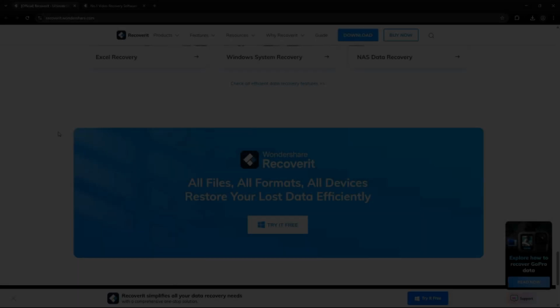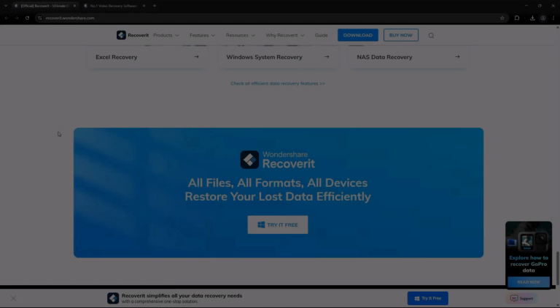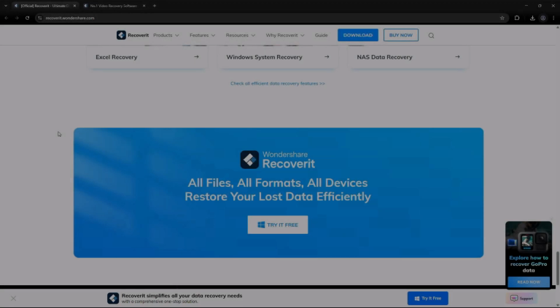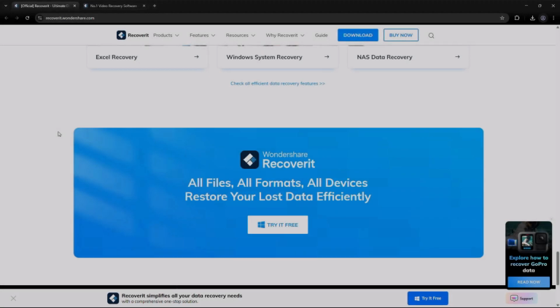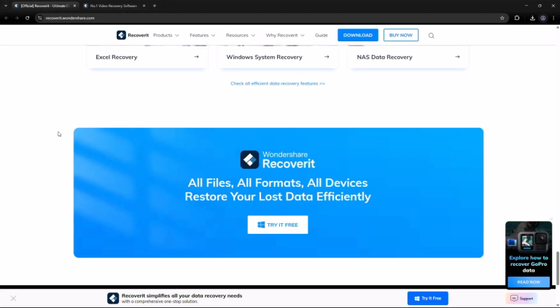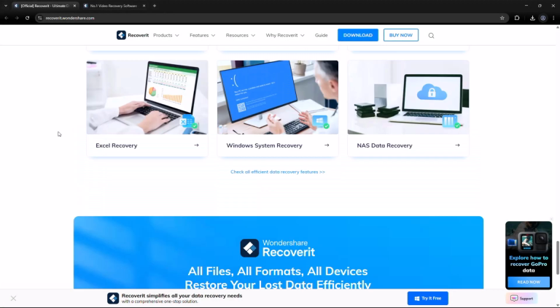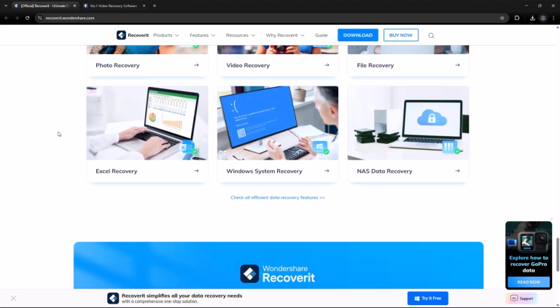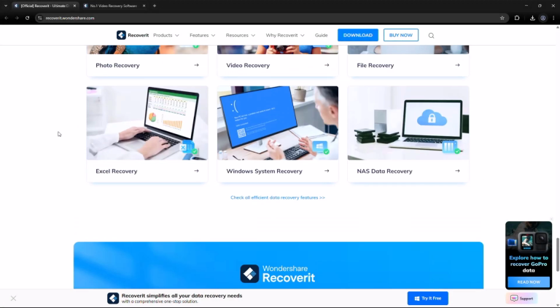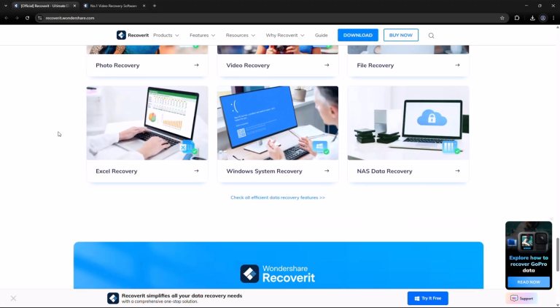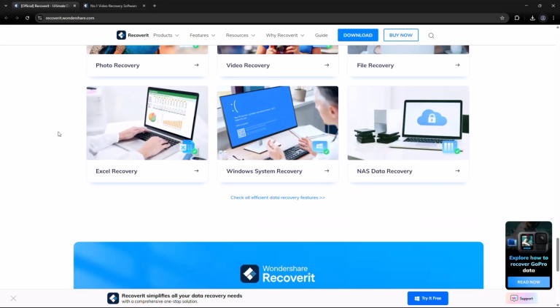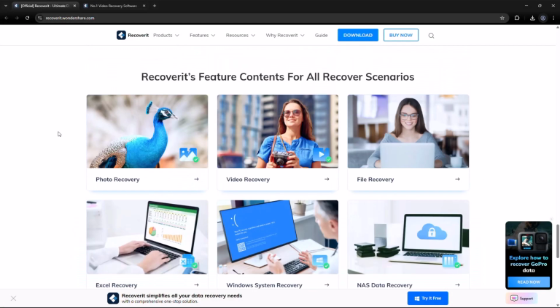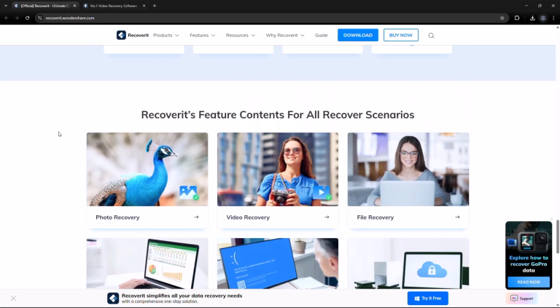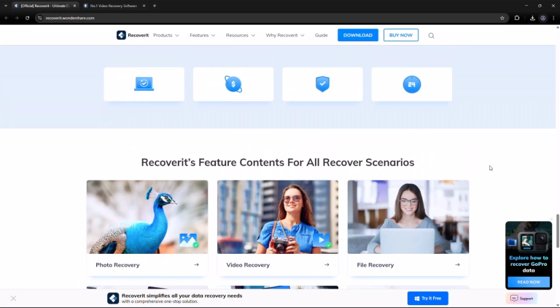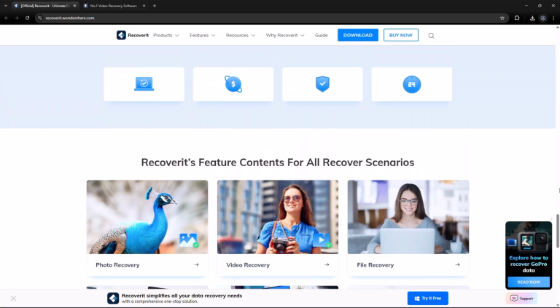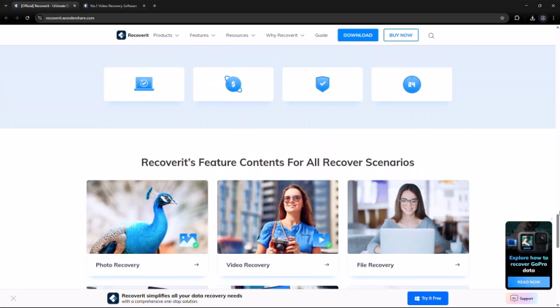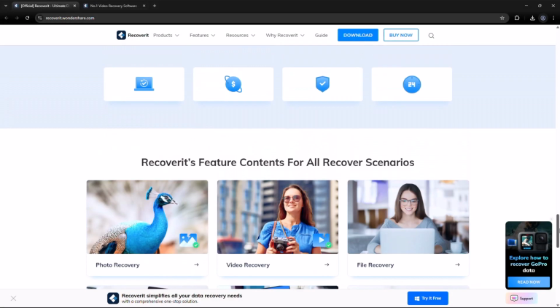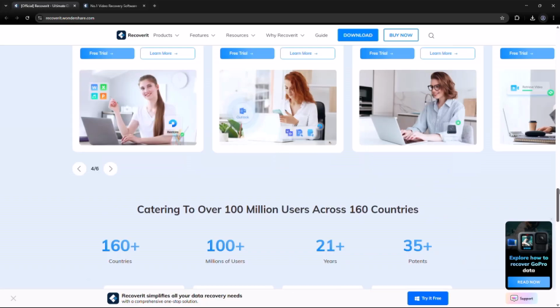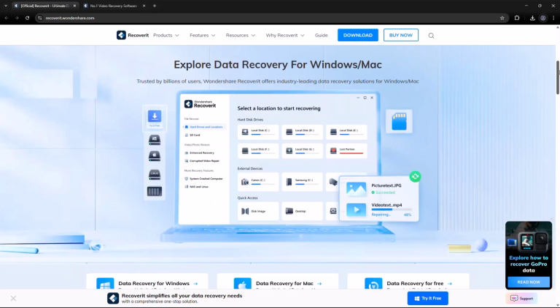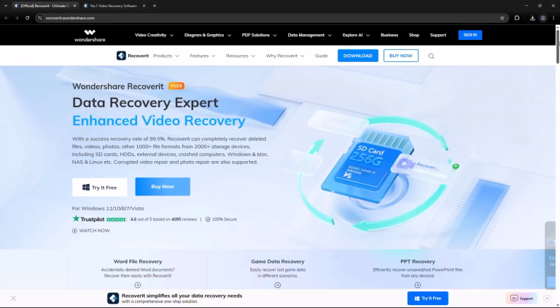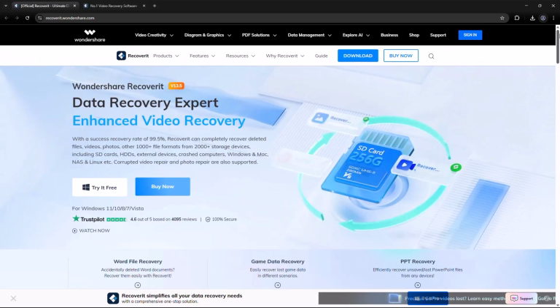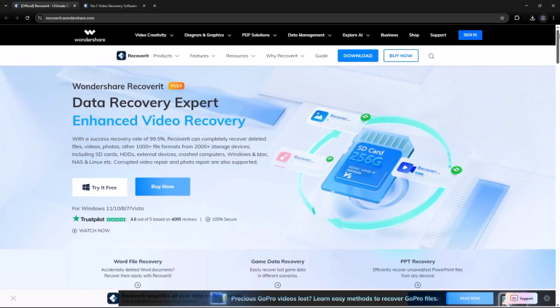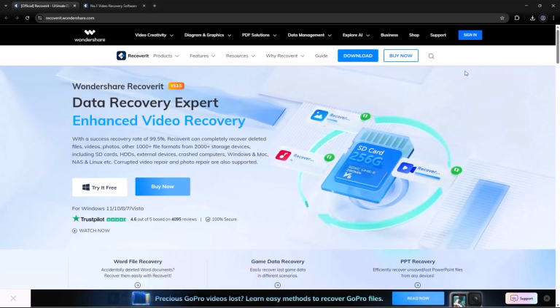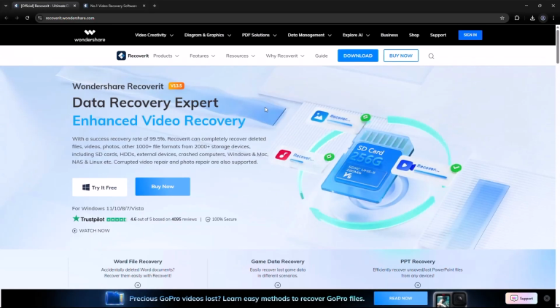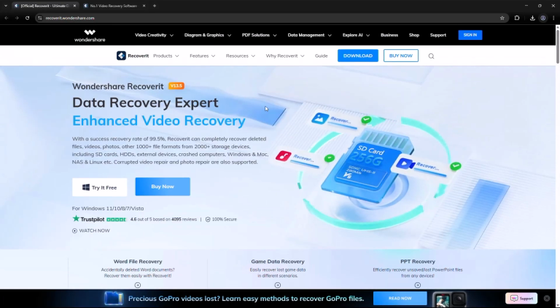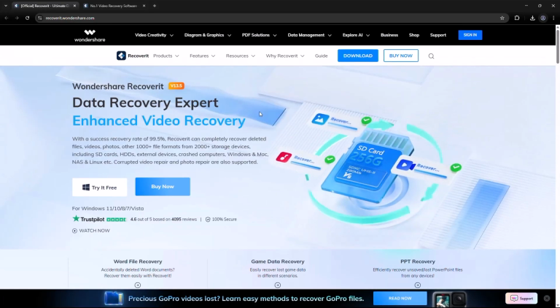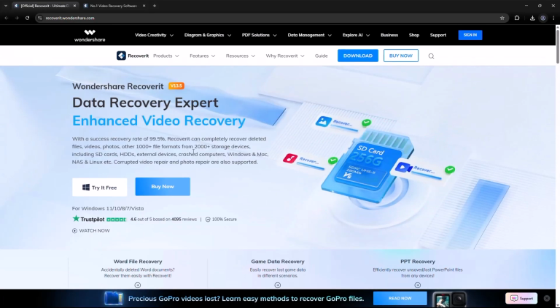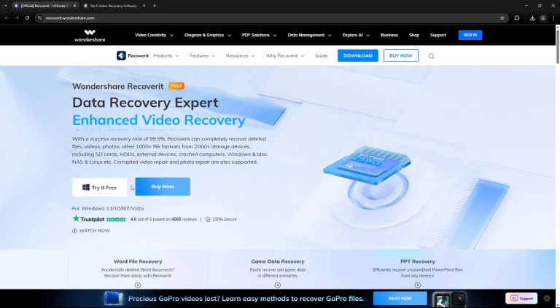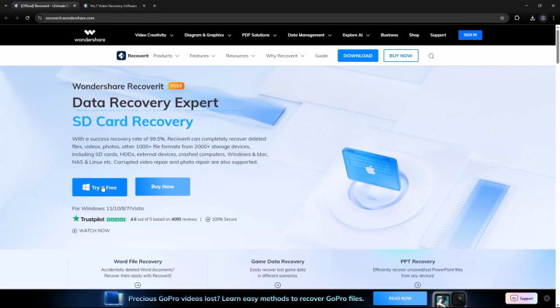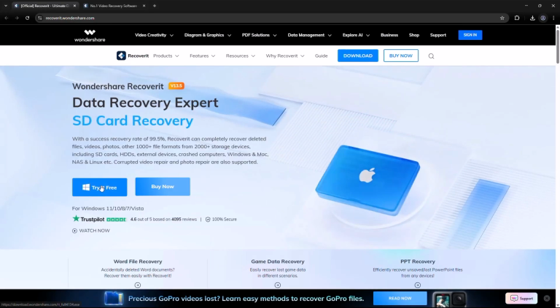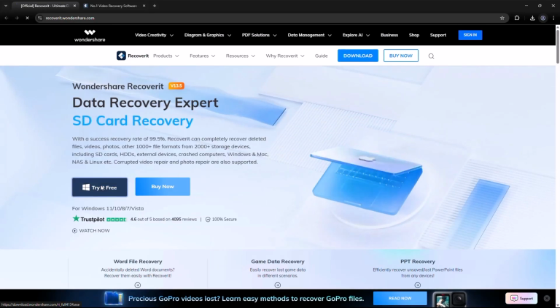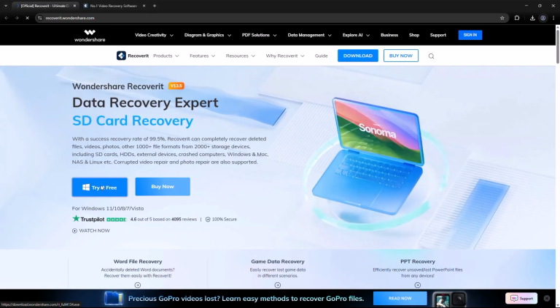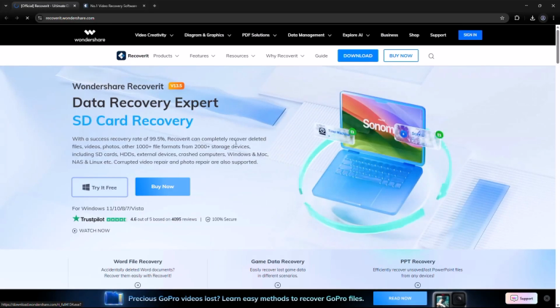Install Recoverit from the official Wondershare website. You can find the link in the video description below.